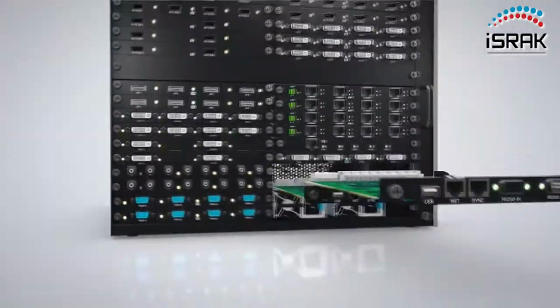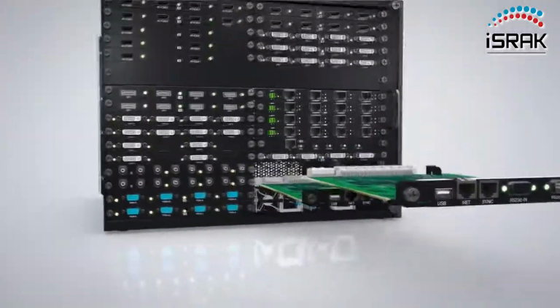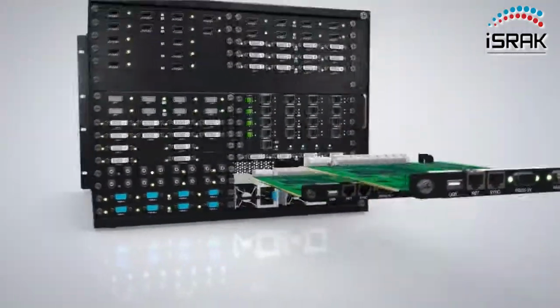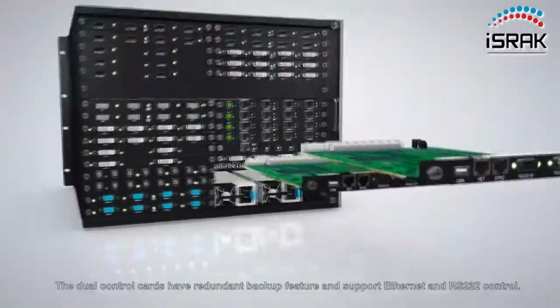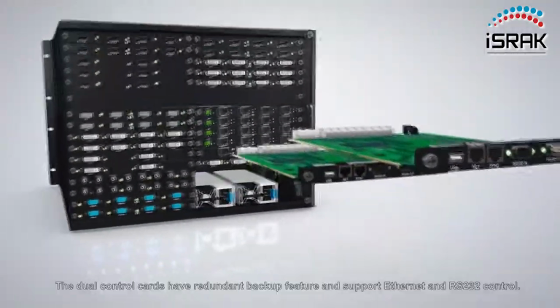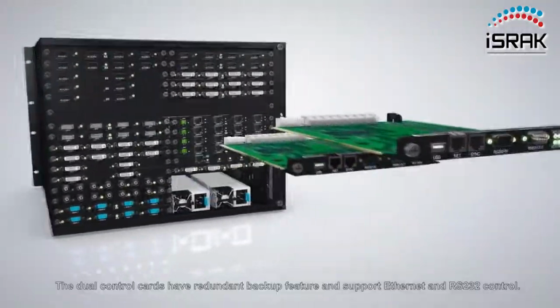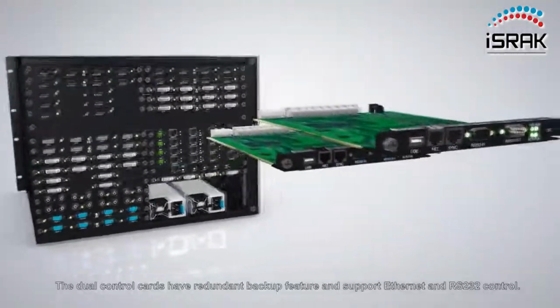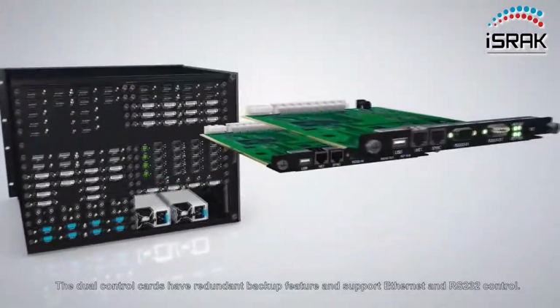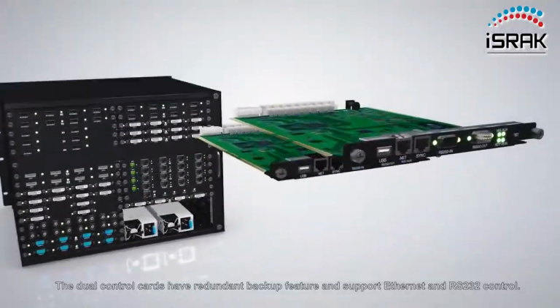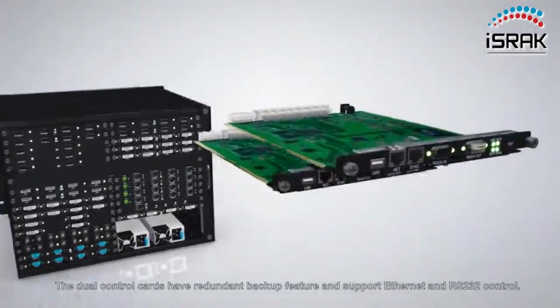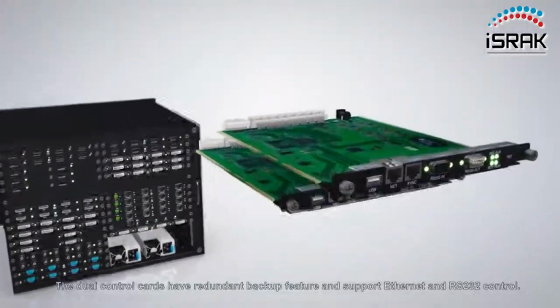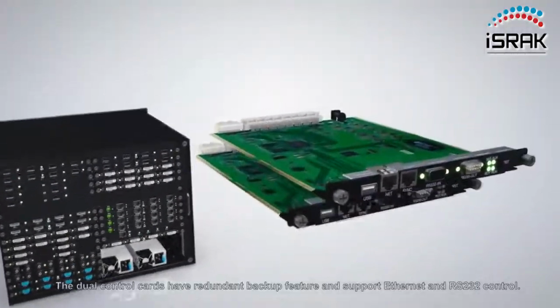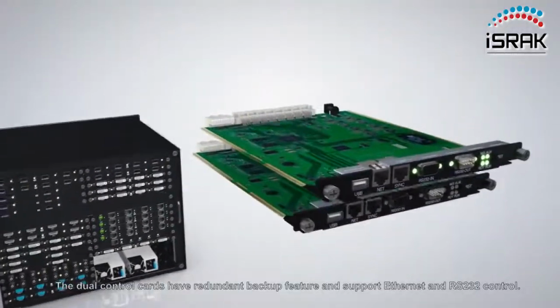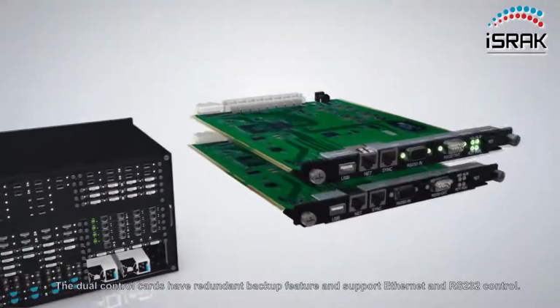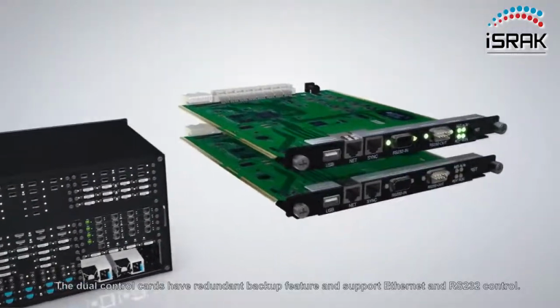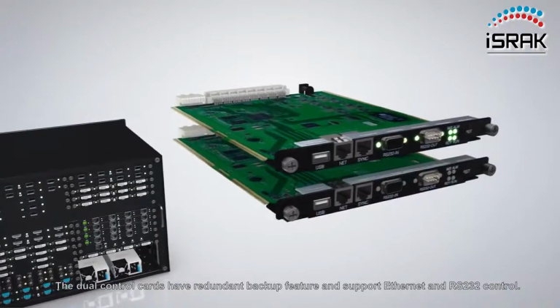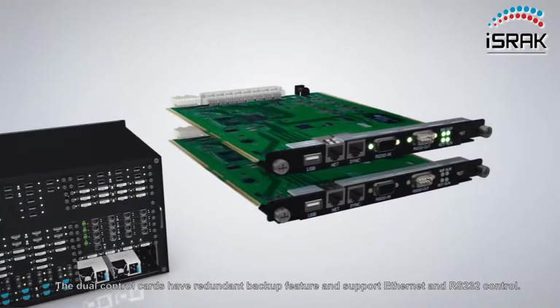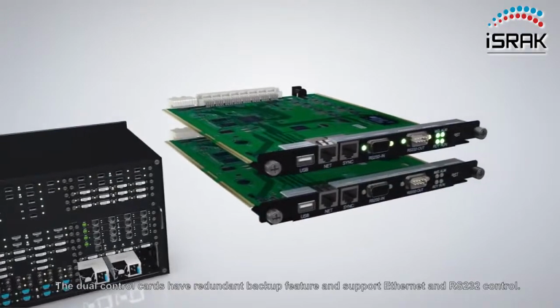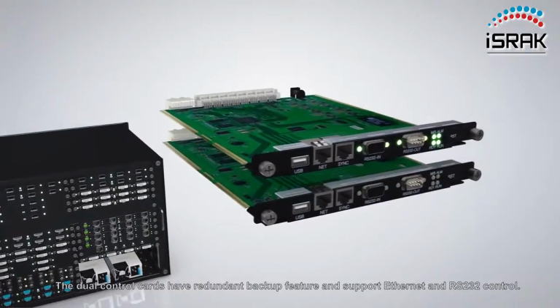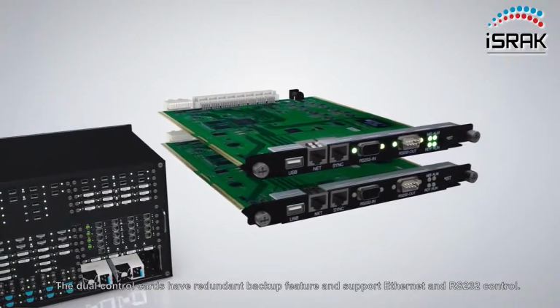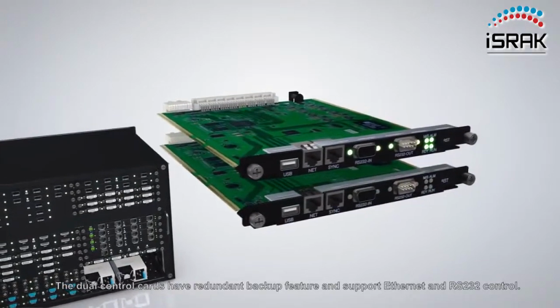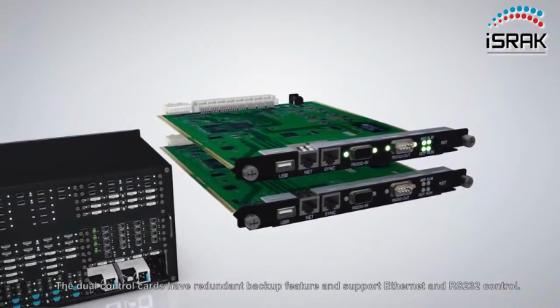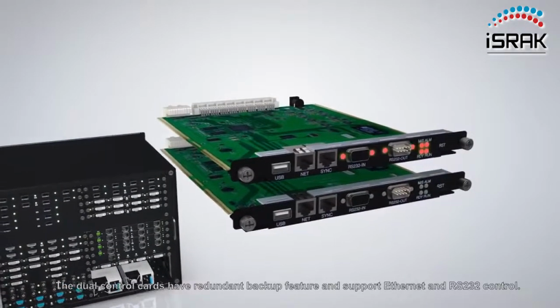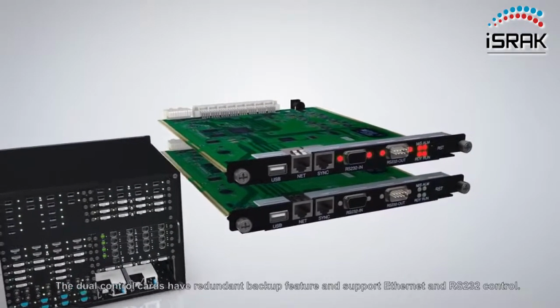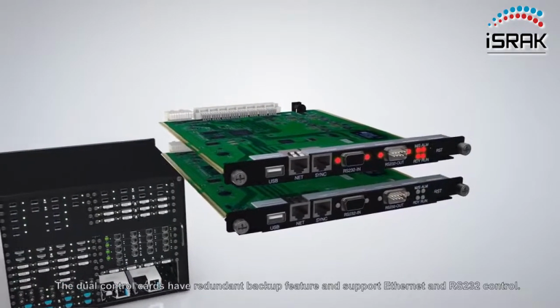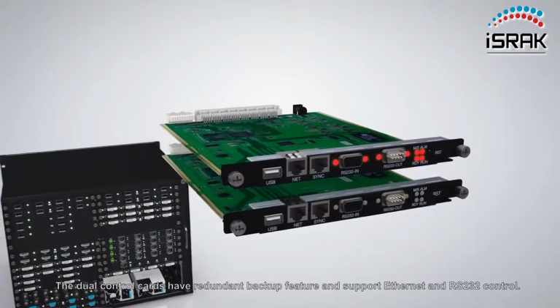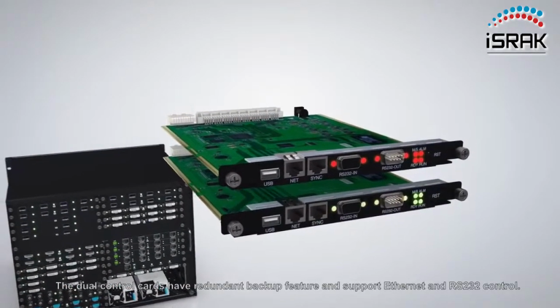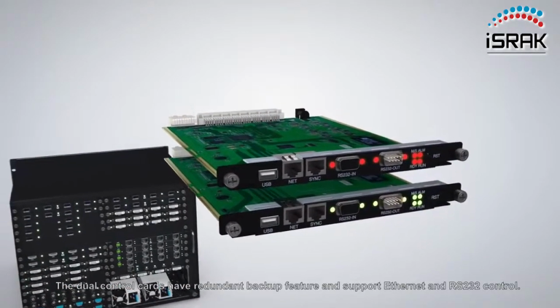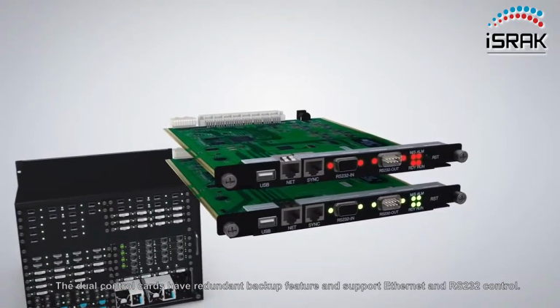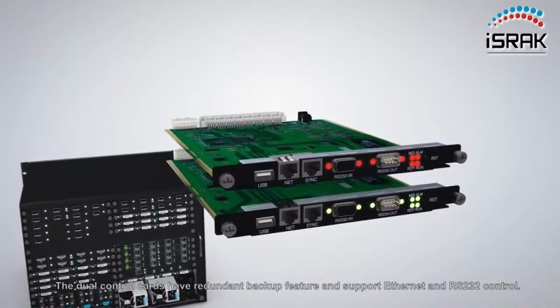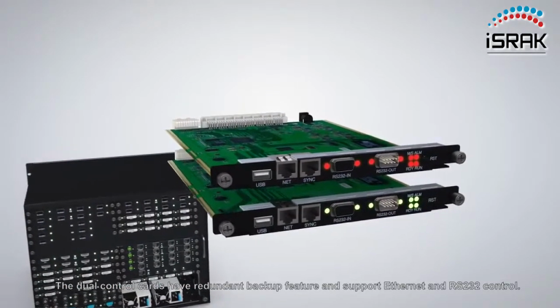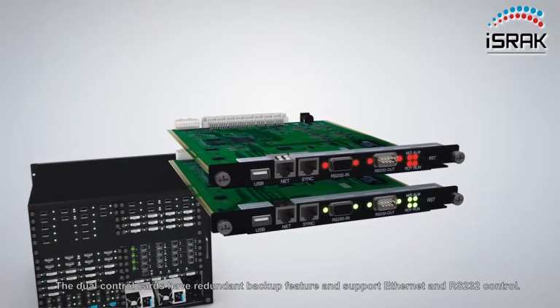The dual-control cards have a redundant backup feature and support Ethernet and RS-232 control.